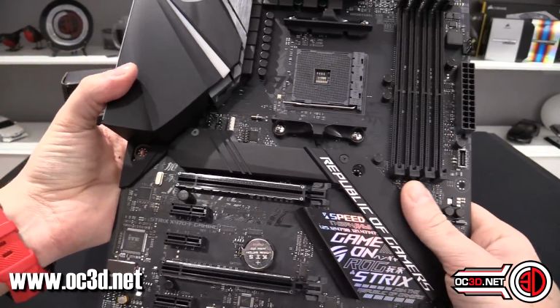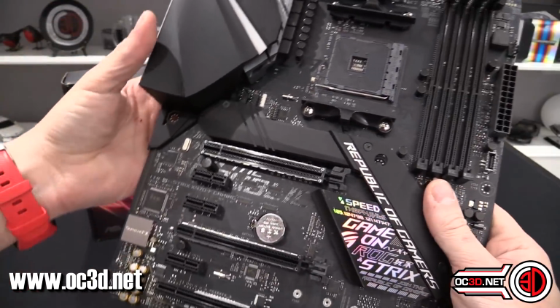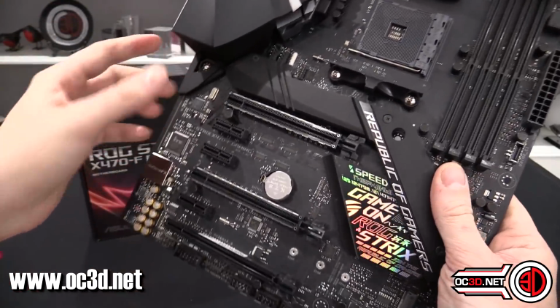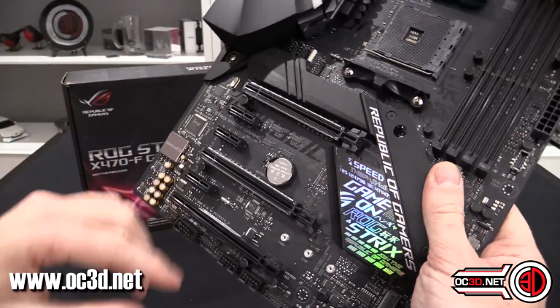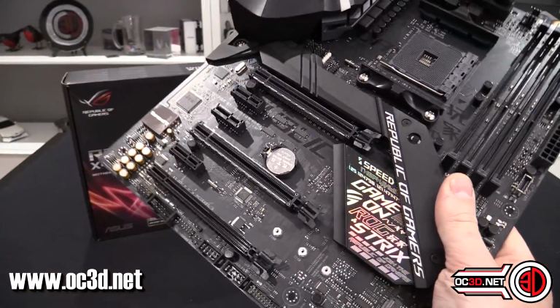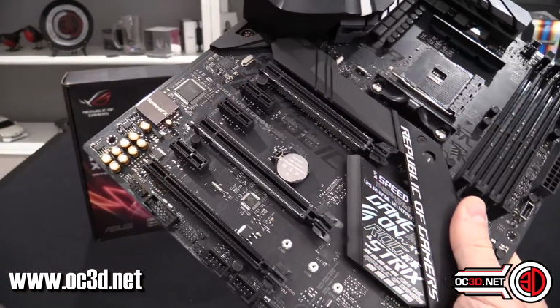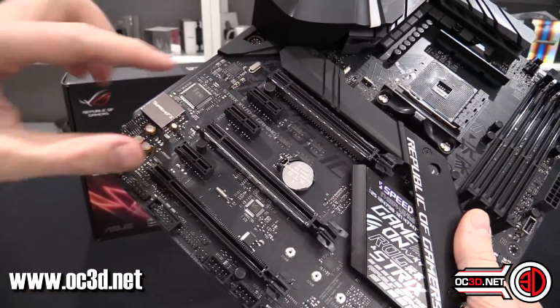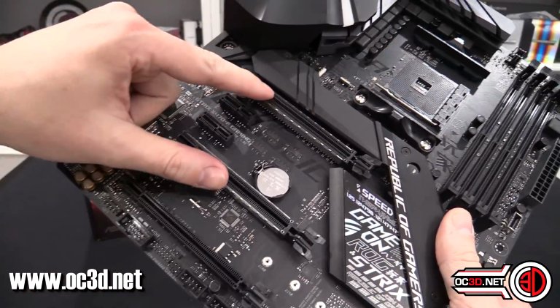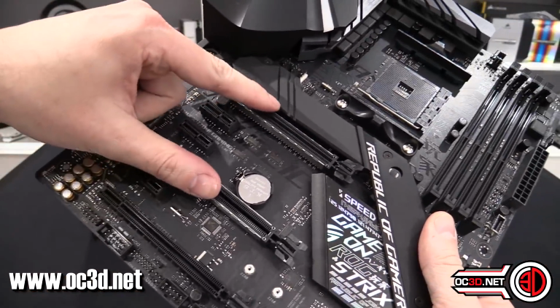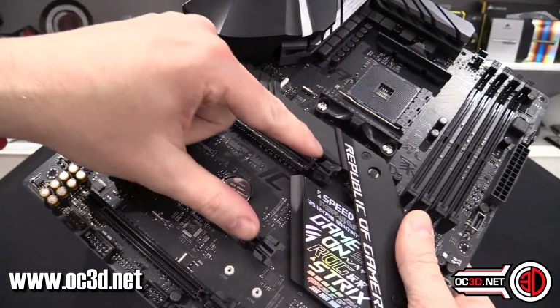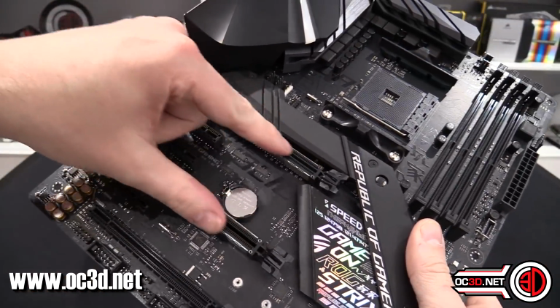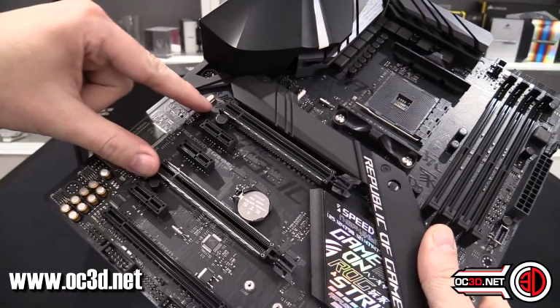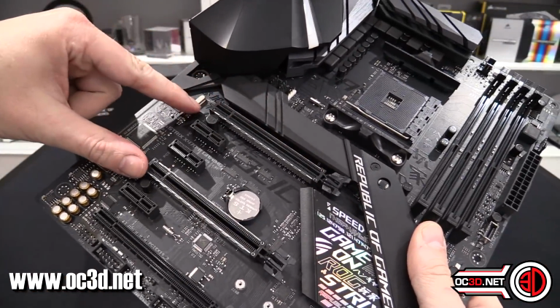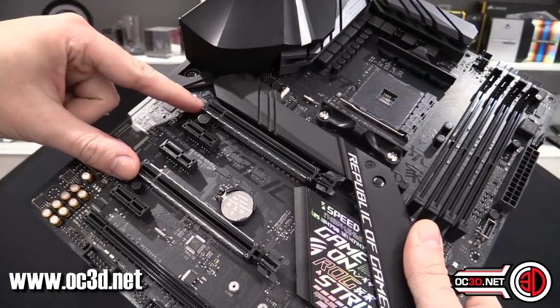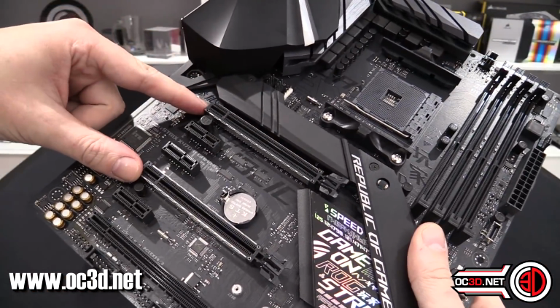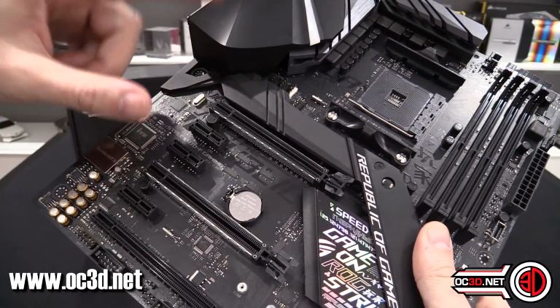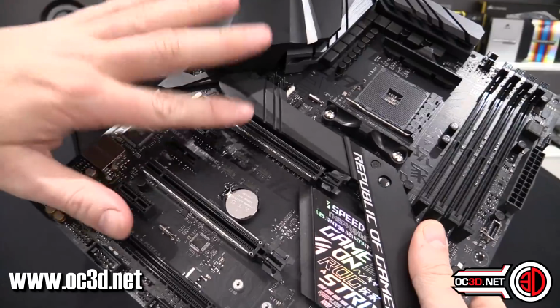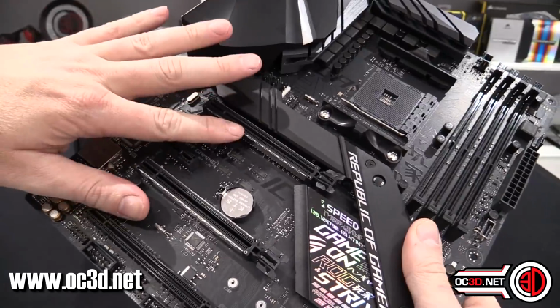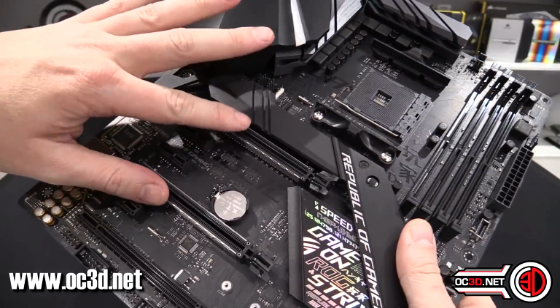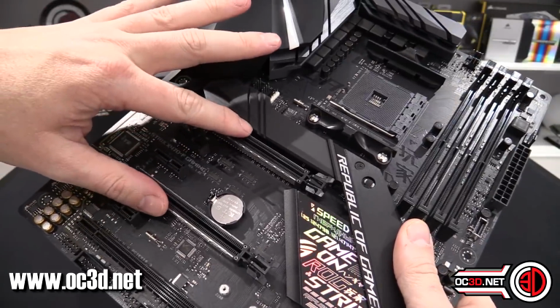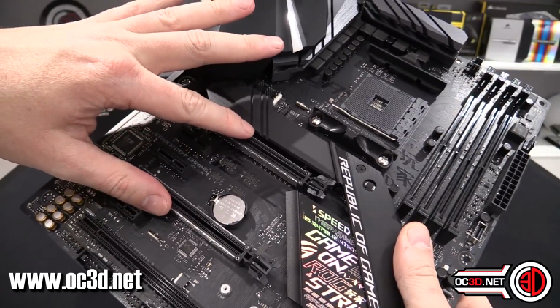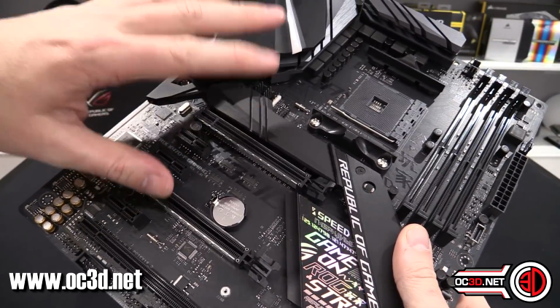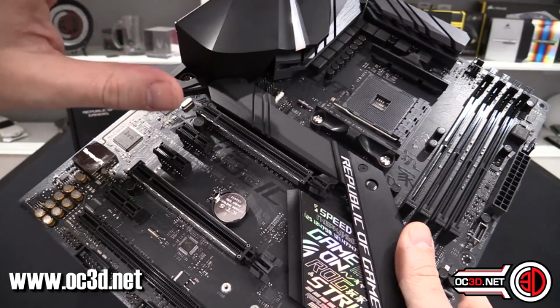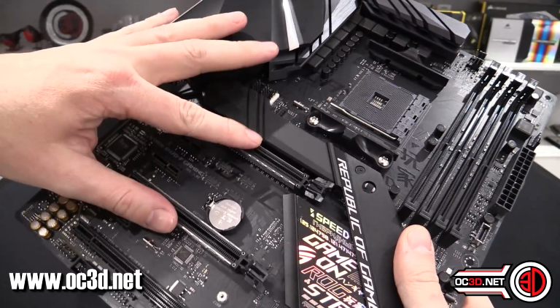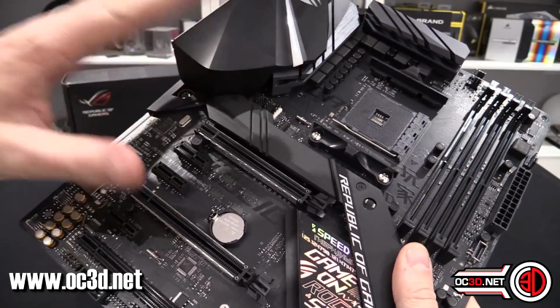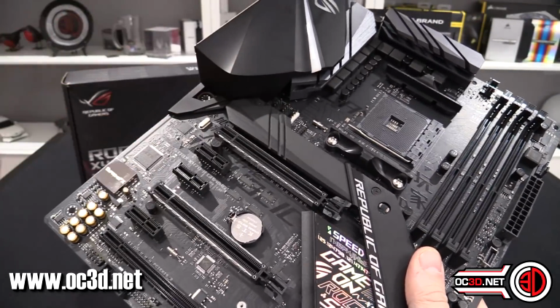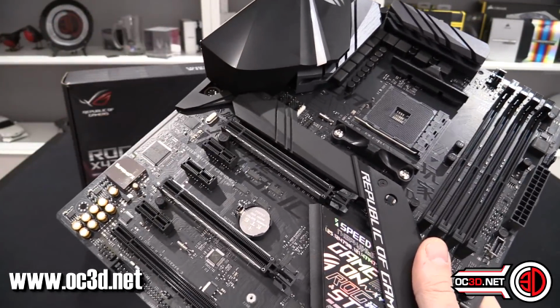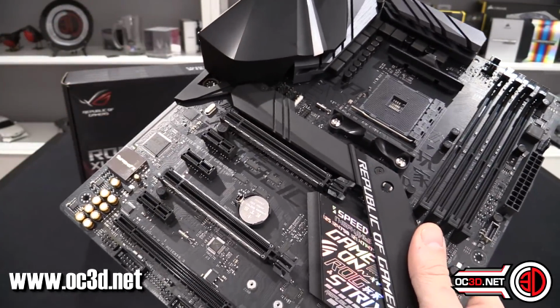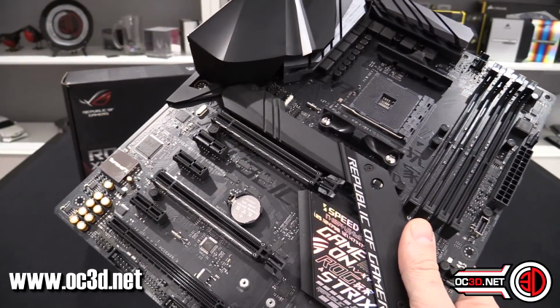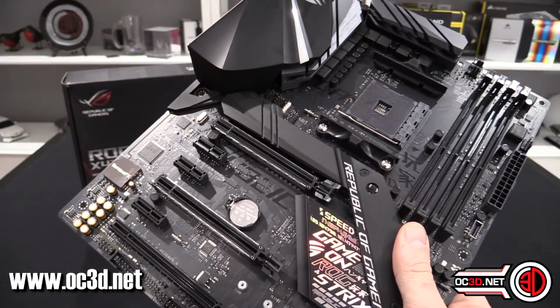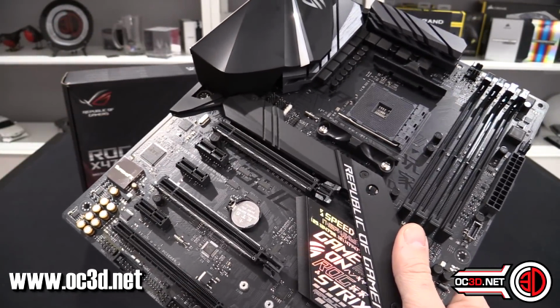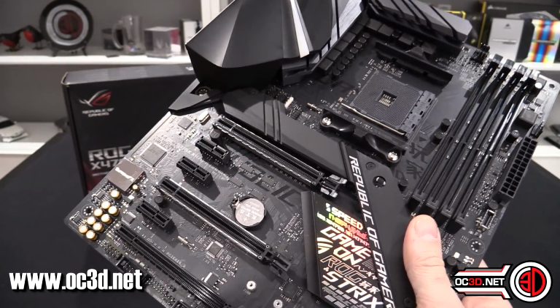You also get a USB 3.1 external header, two internal USB 2.0 headers, and the main PCIe Express connectors — these are the ones that connect to the CPU and where your graphics cards go.